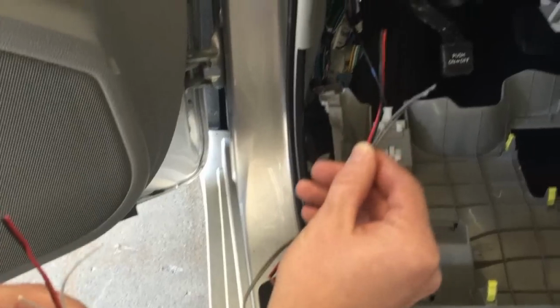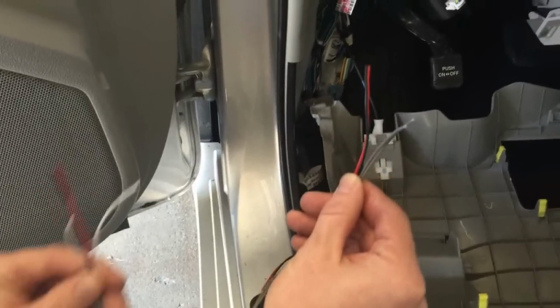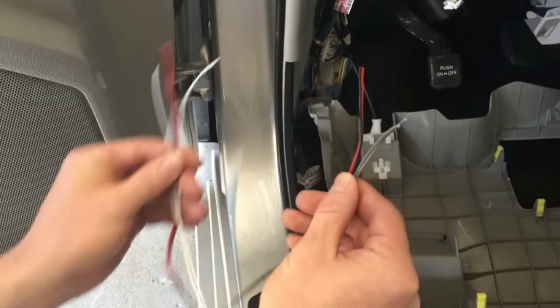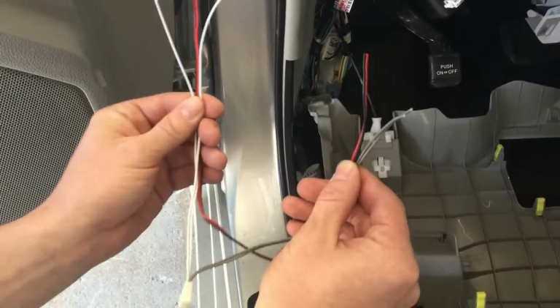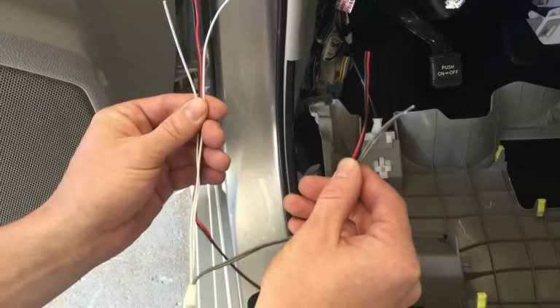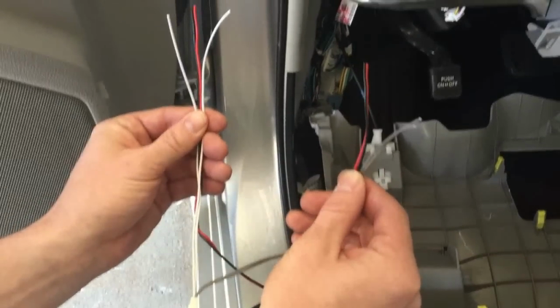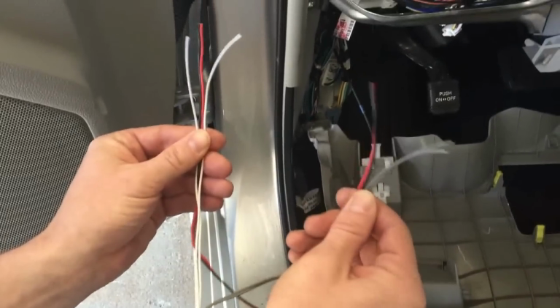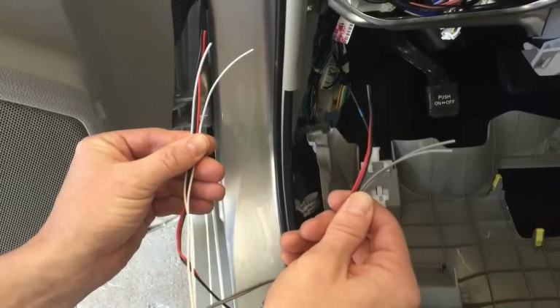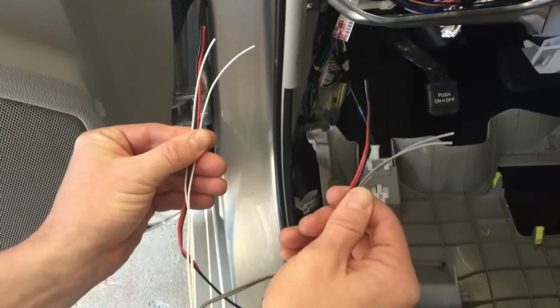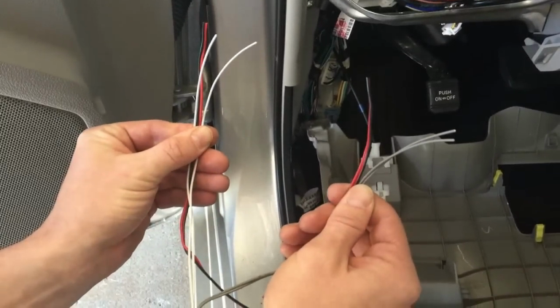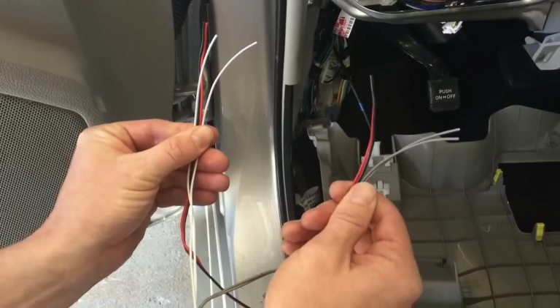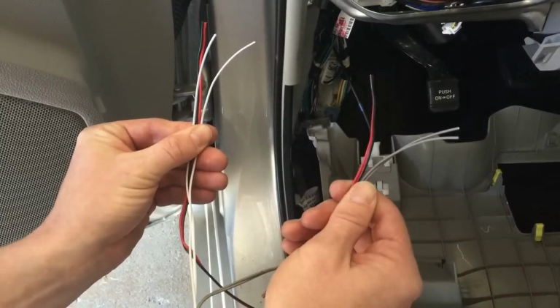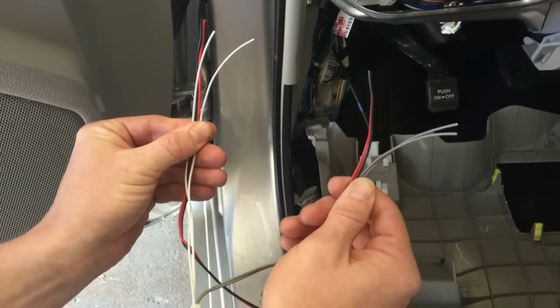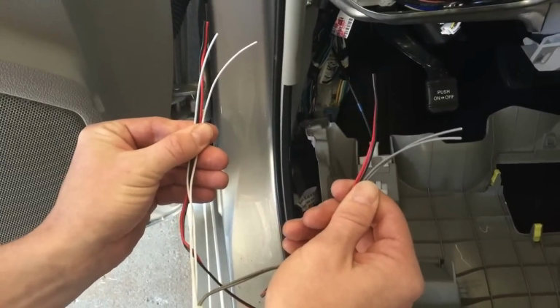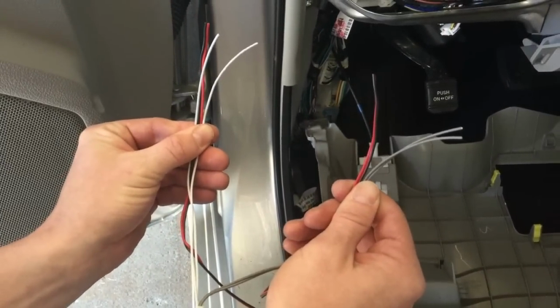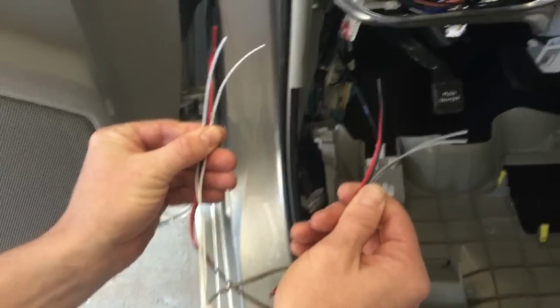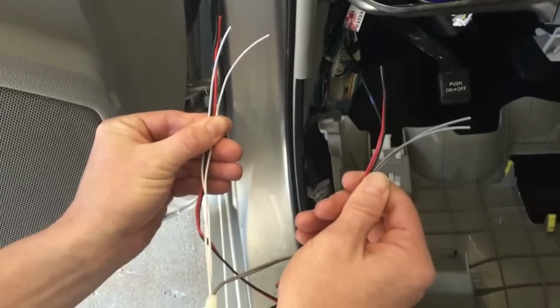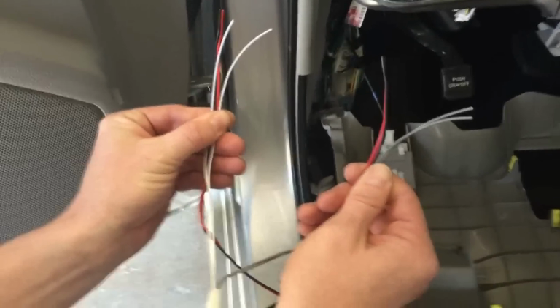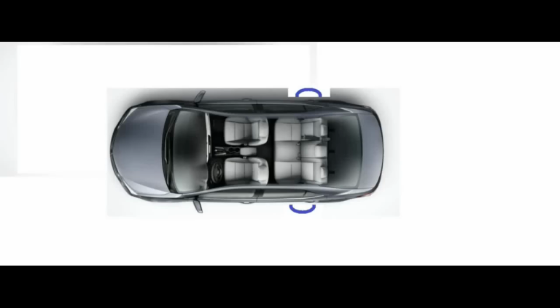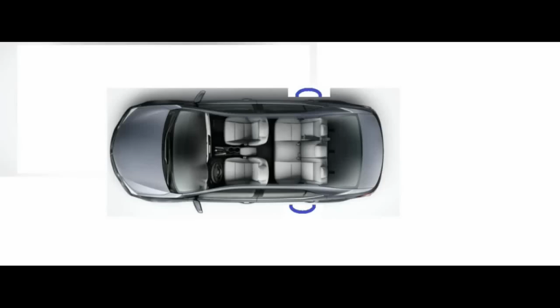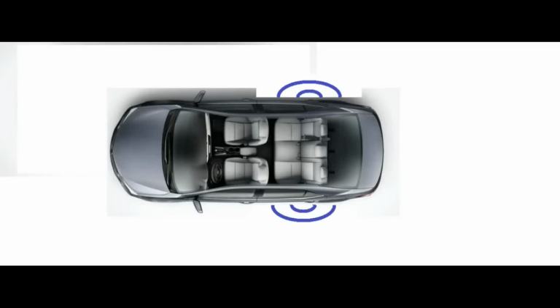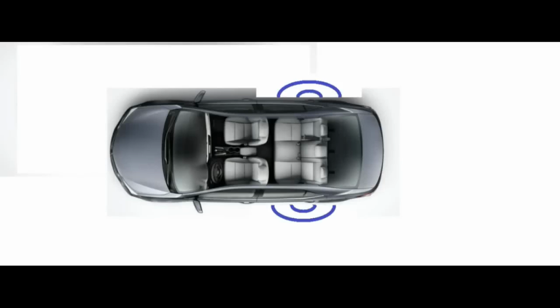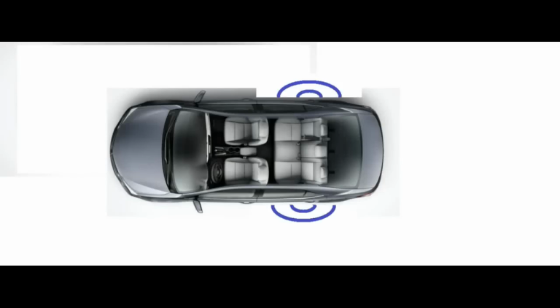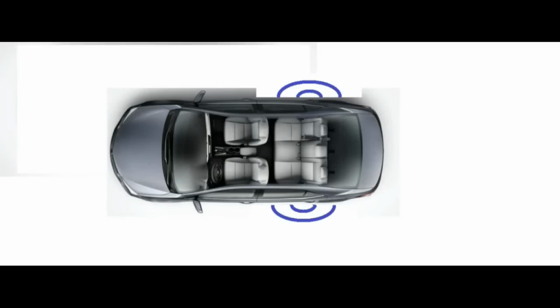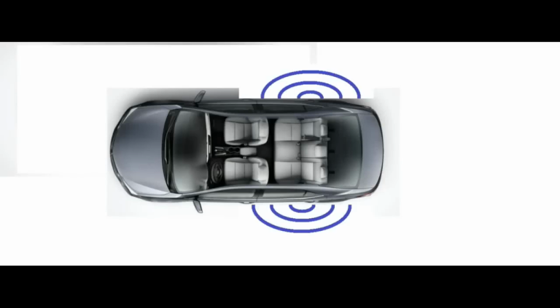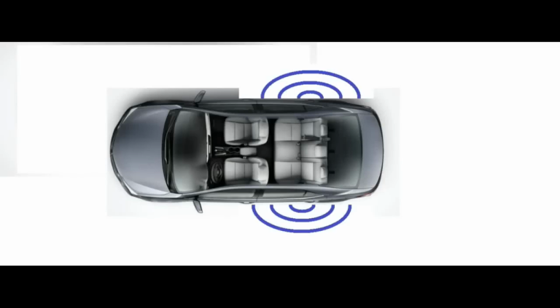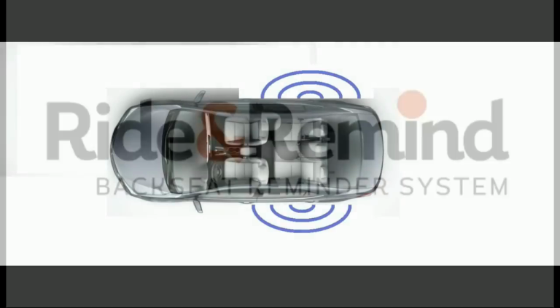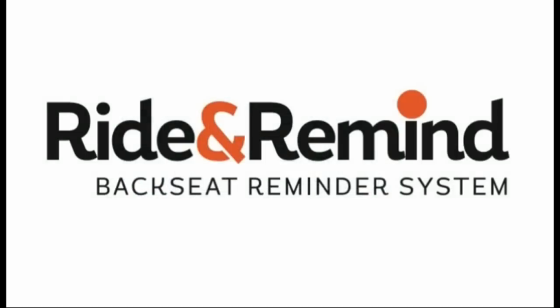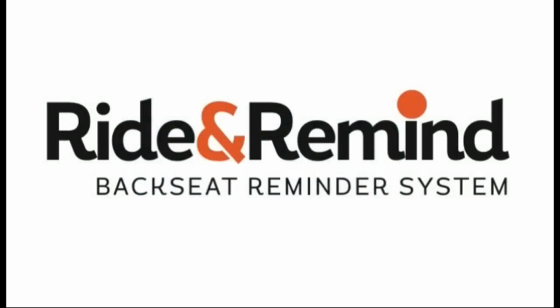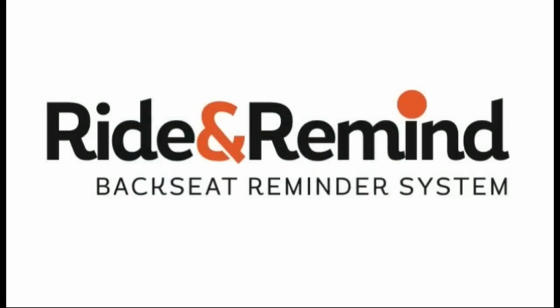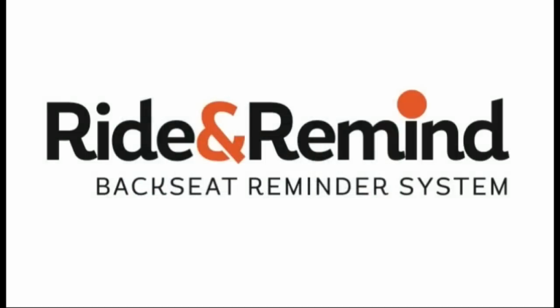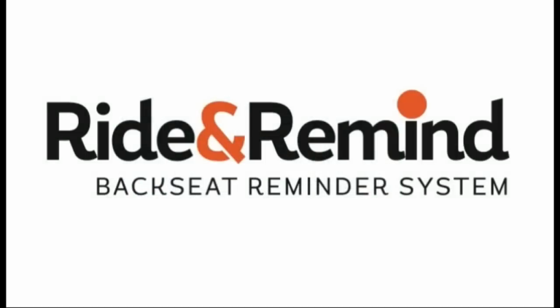Connect the wires either to both grays or both whites for each of the two rear doors respectively. That's all, and good luck!